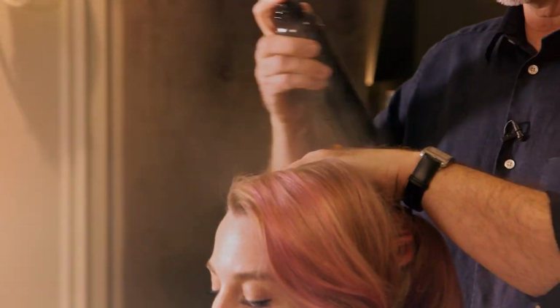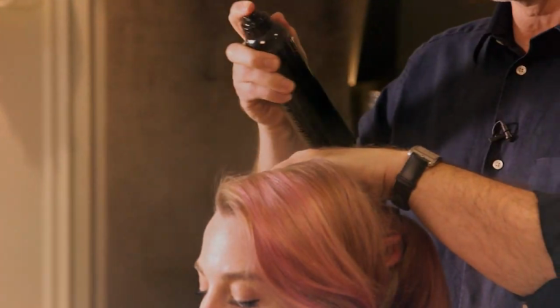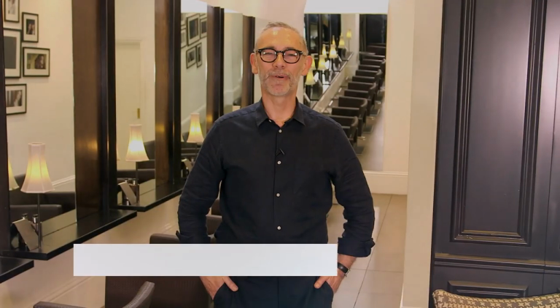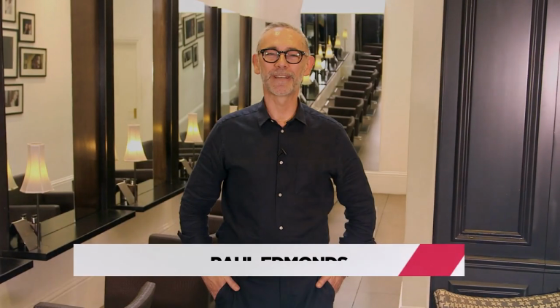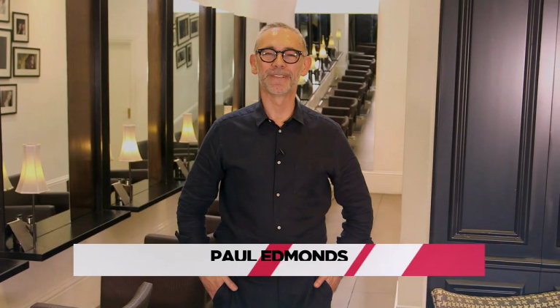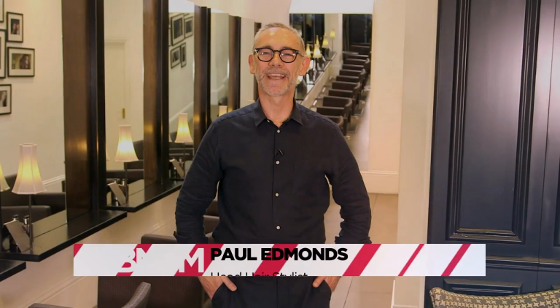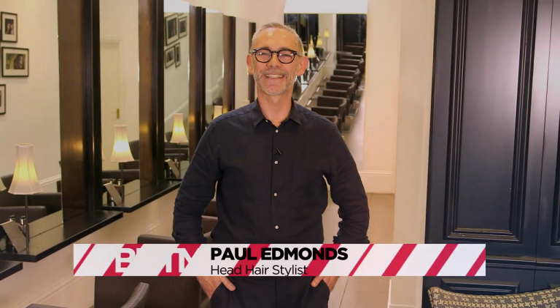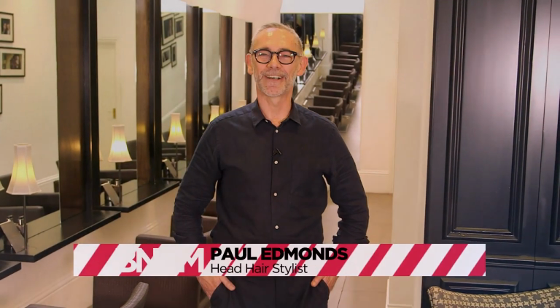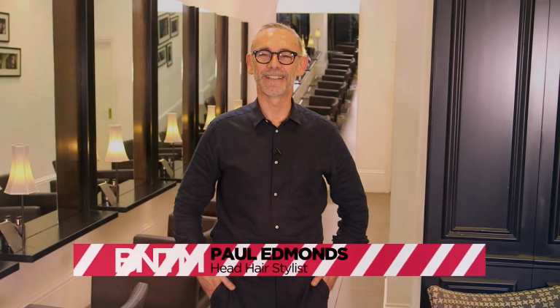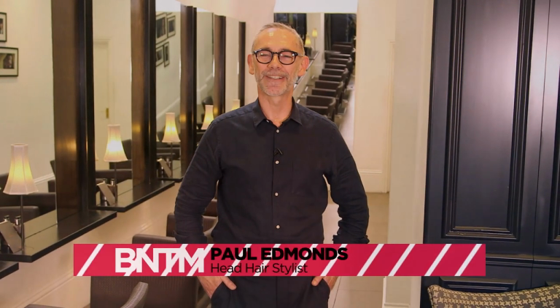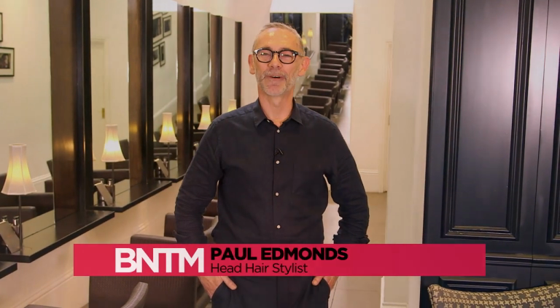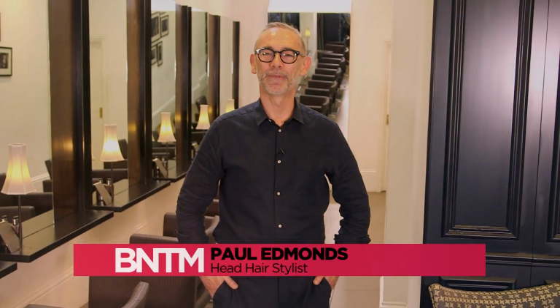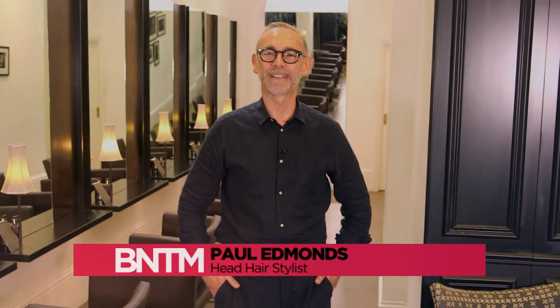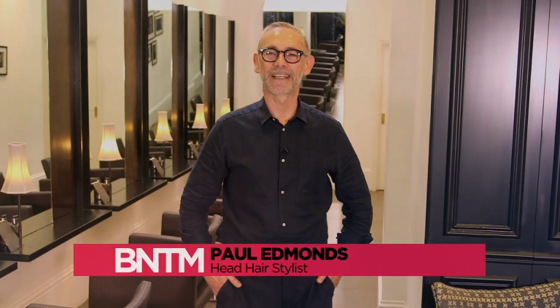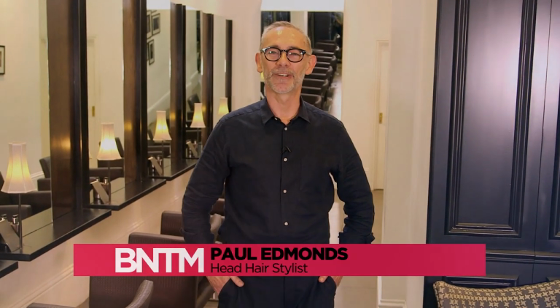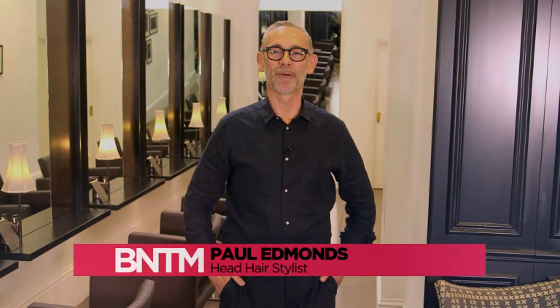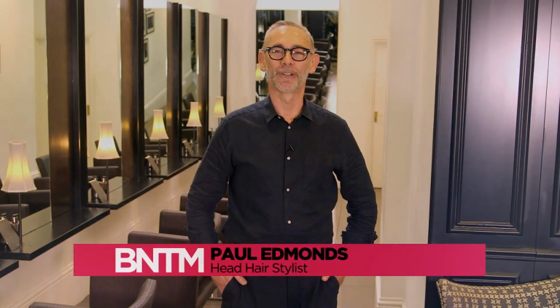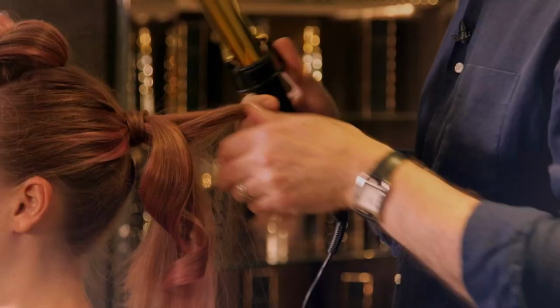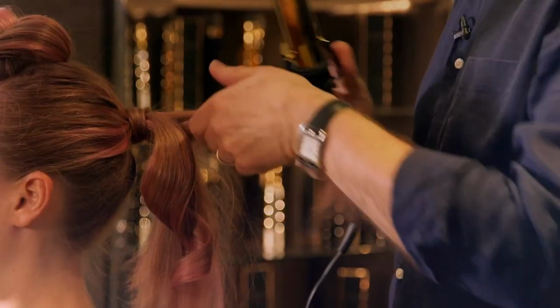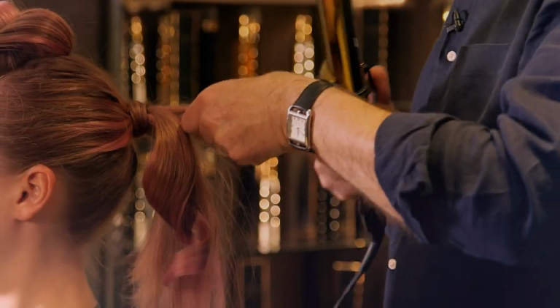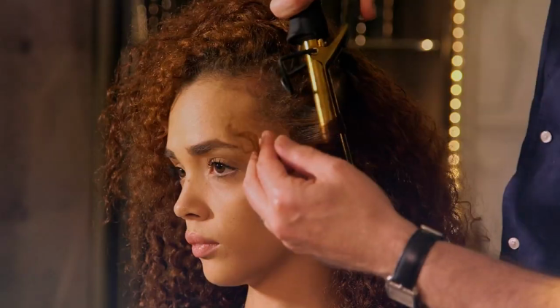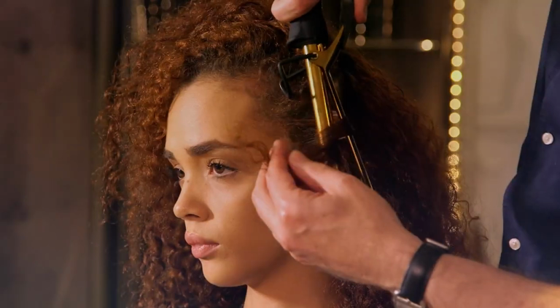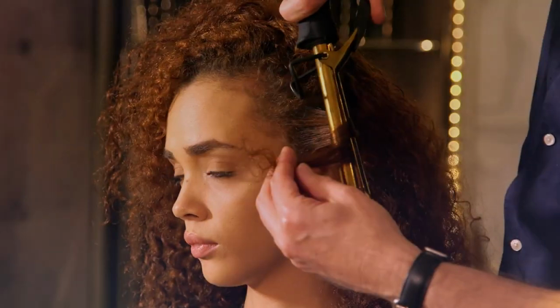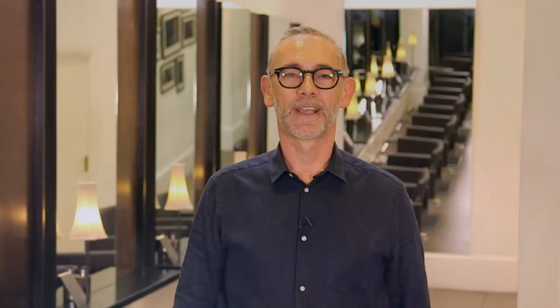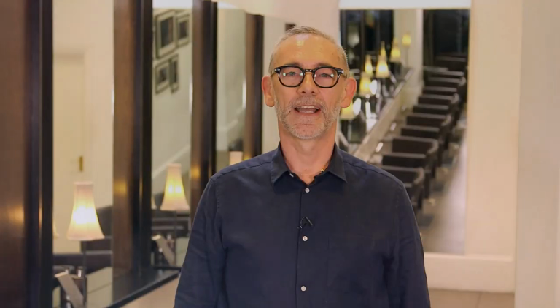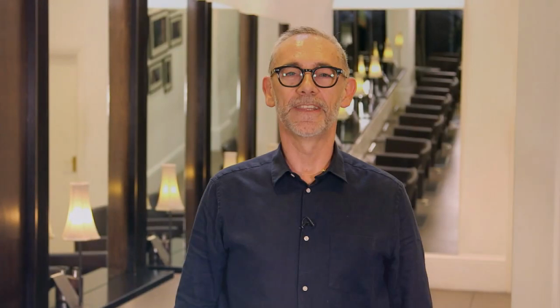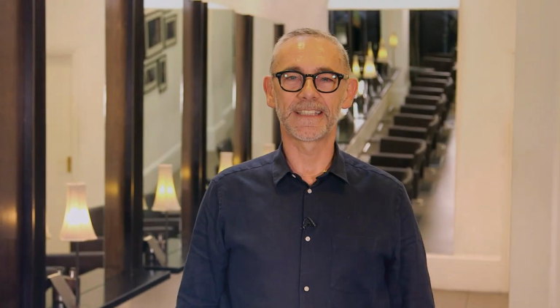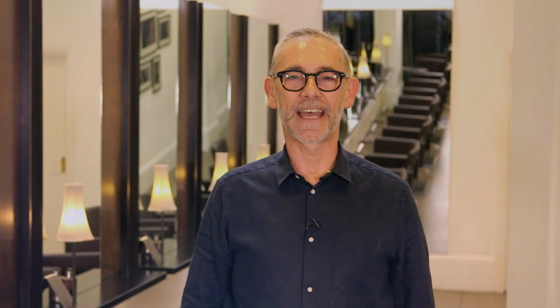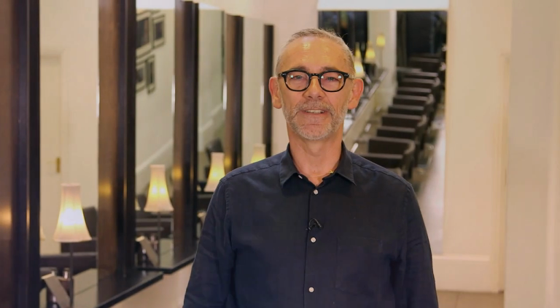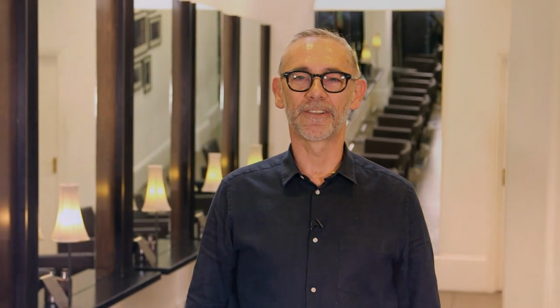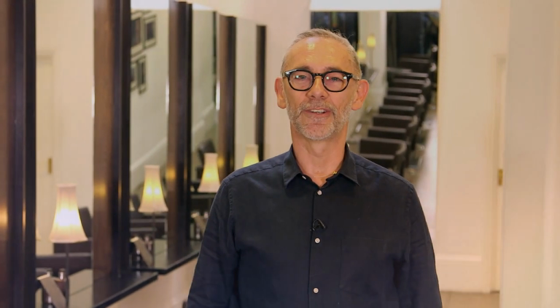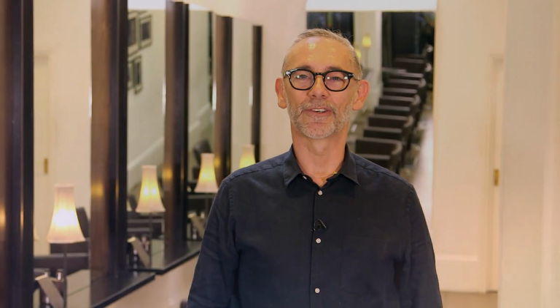I'm Paul Edmonds, Head Stylist on Britain's Next Top Model, and this is how you get the look.